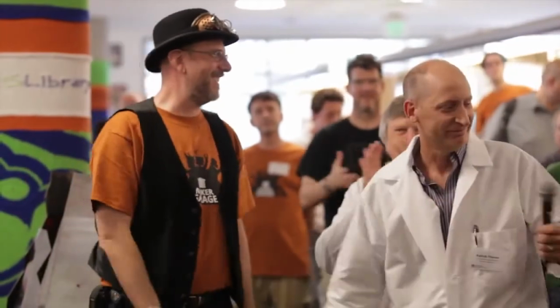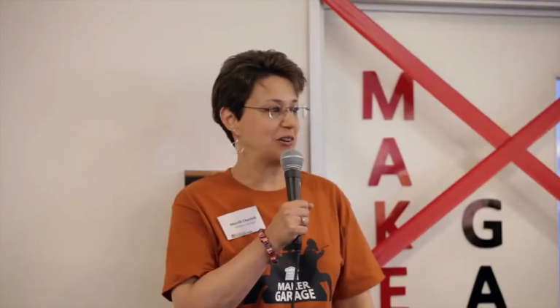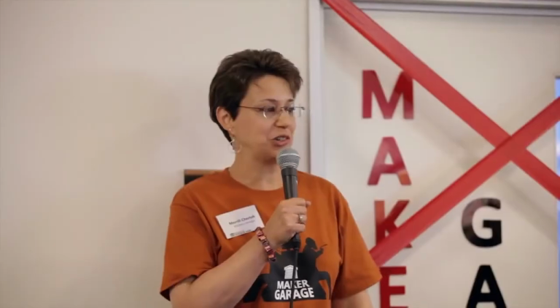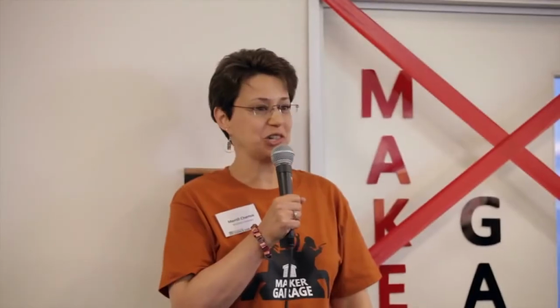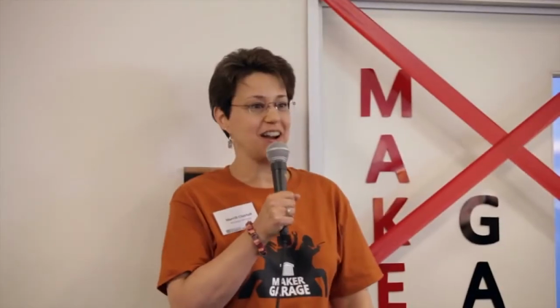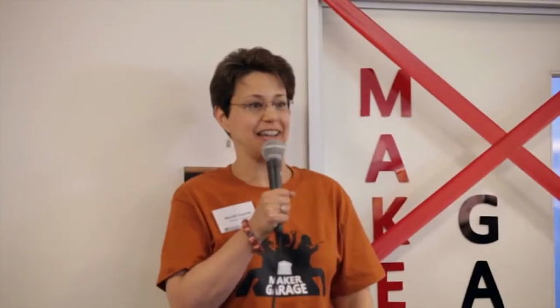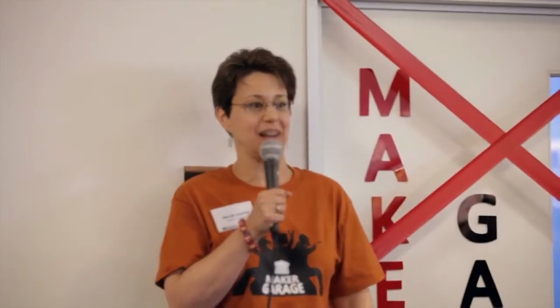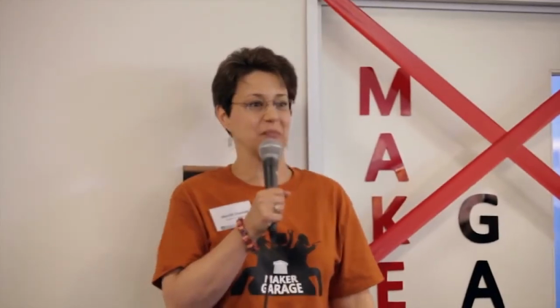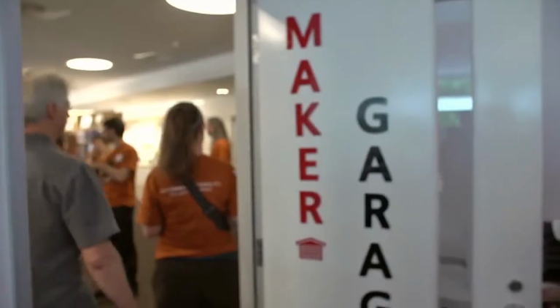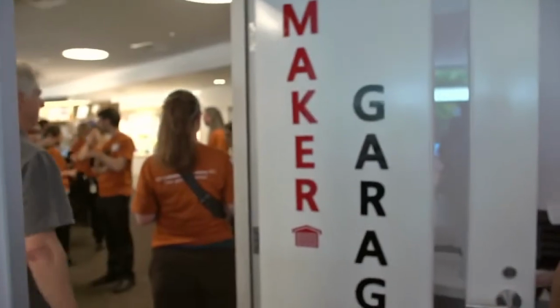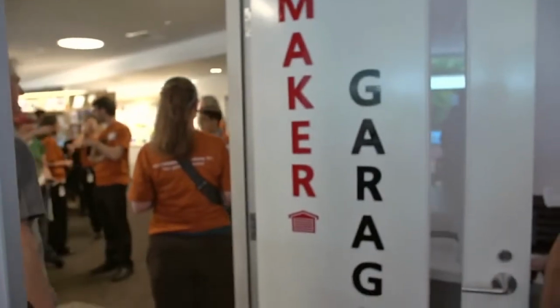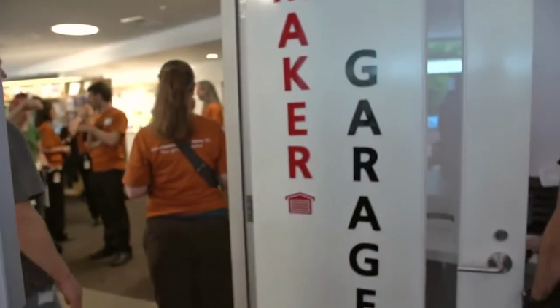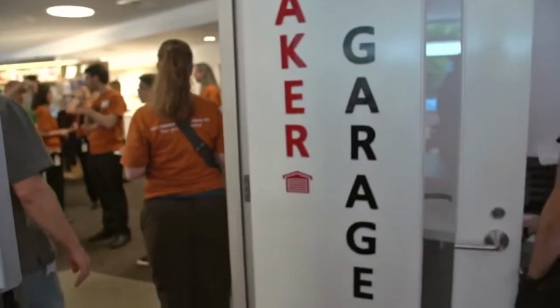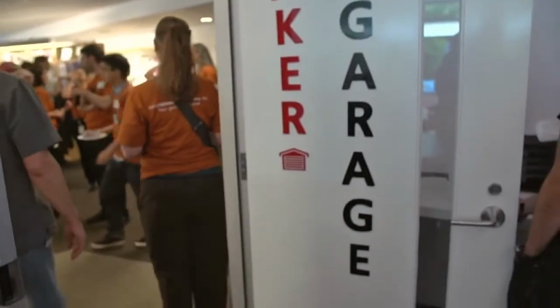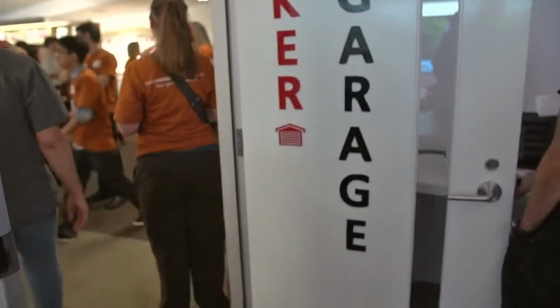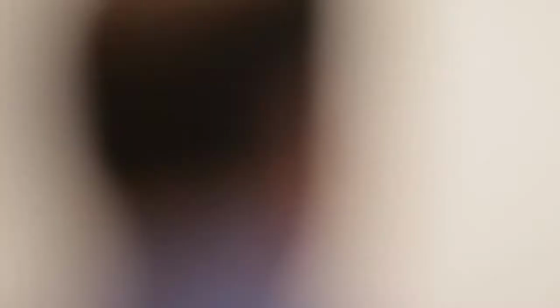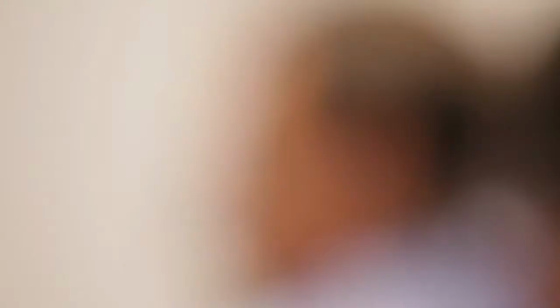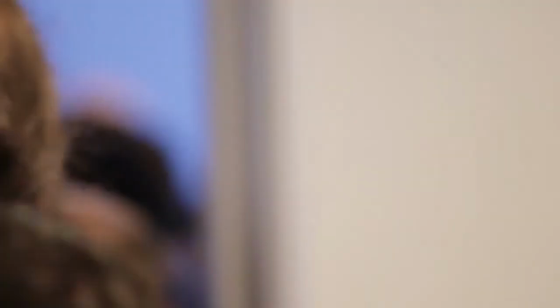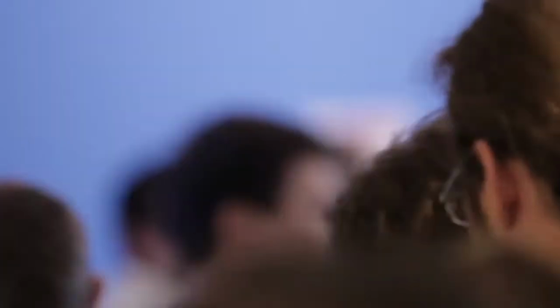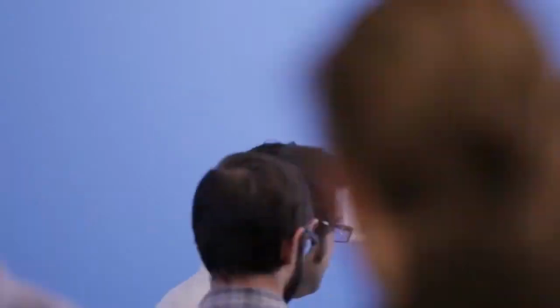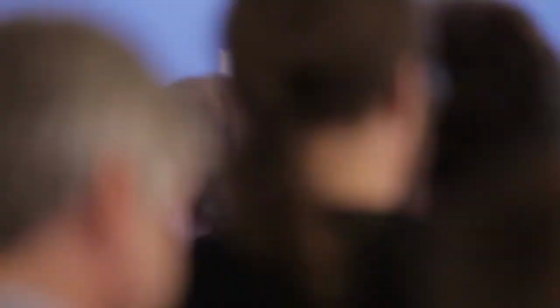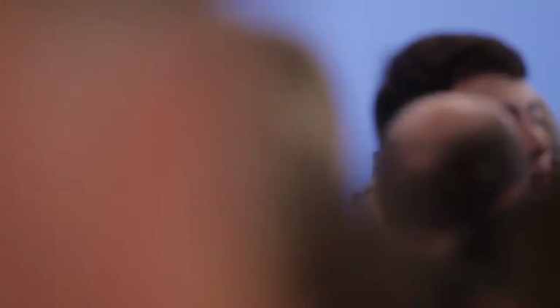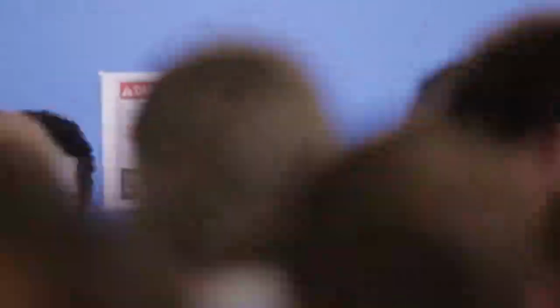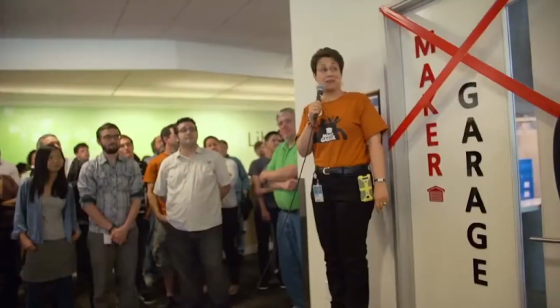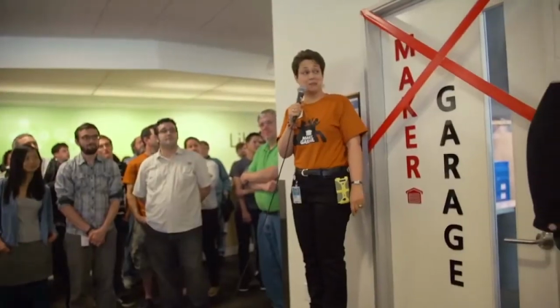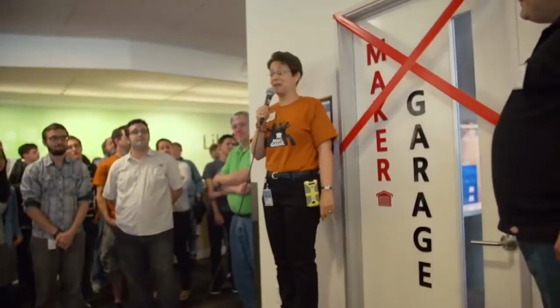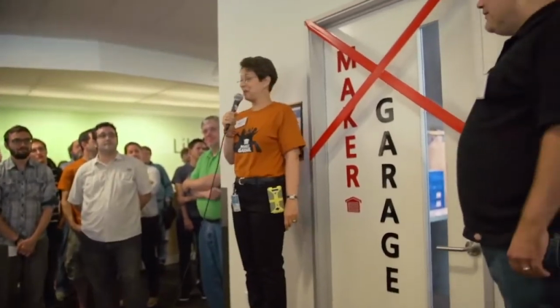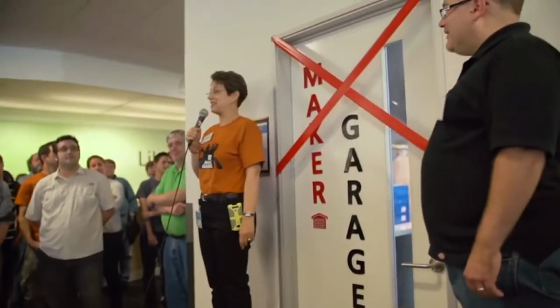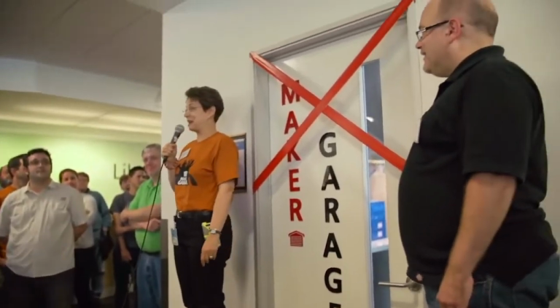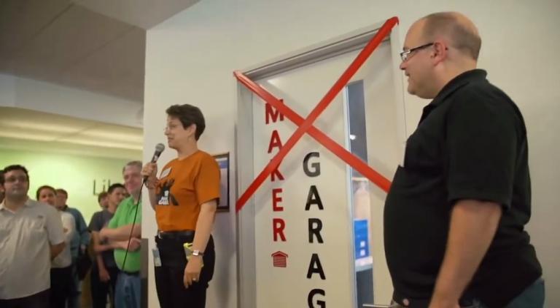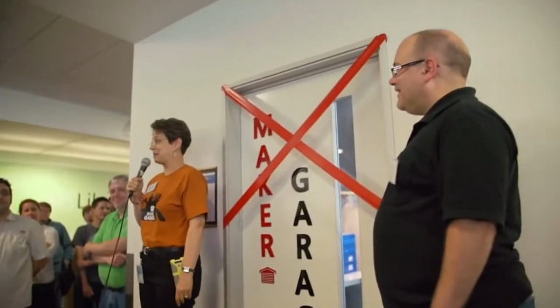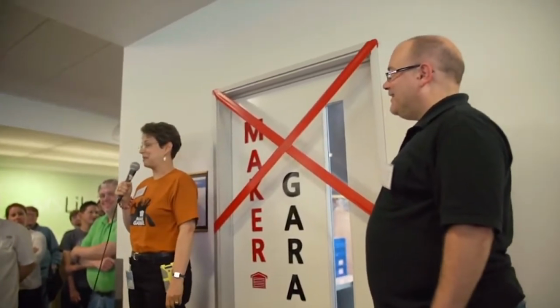I'm Meryl Churchoff, and I'm so thrilled to see all of you here today. Let's explore the new Maker Garage at Emma's Library.